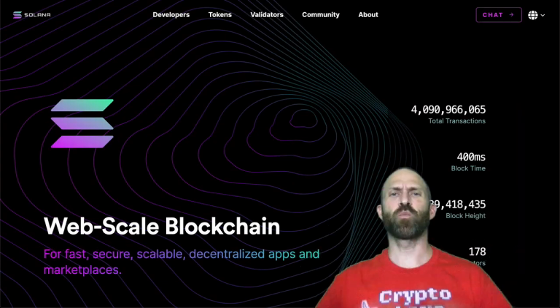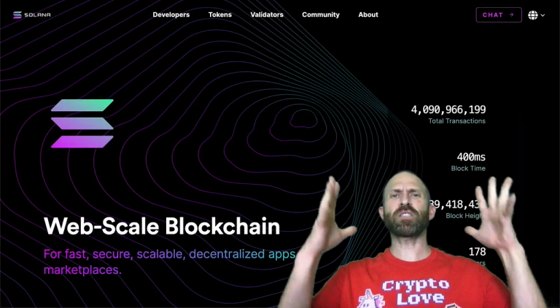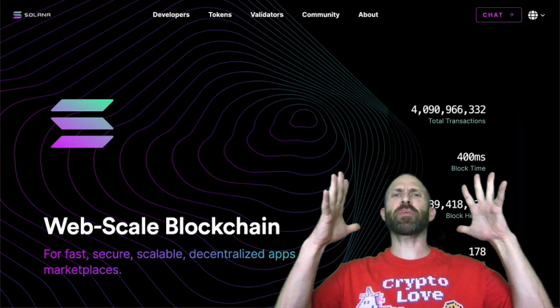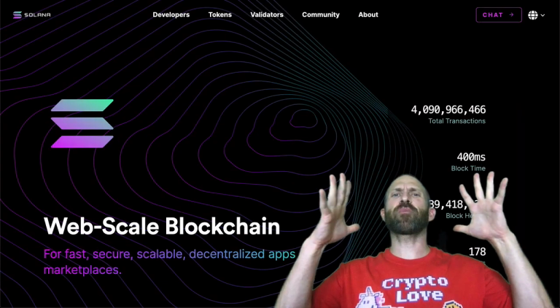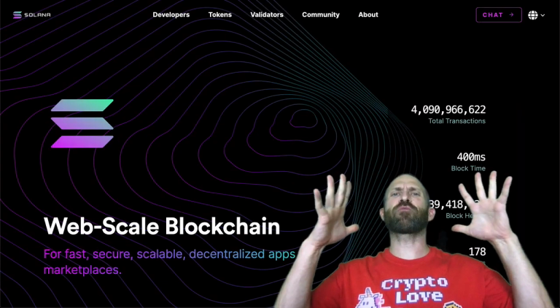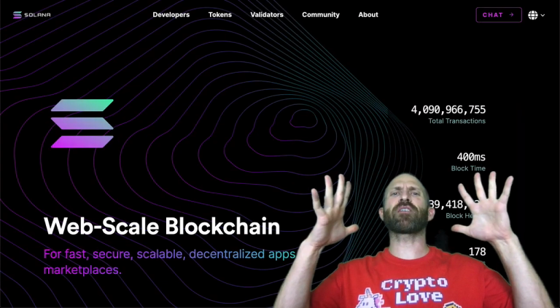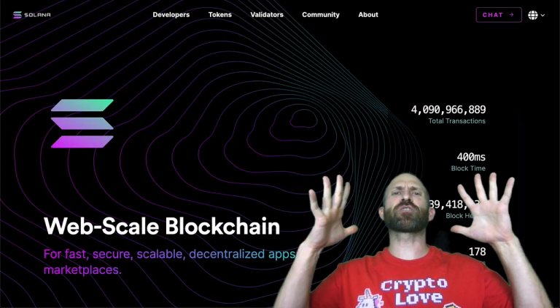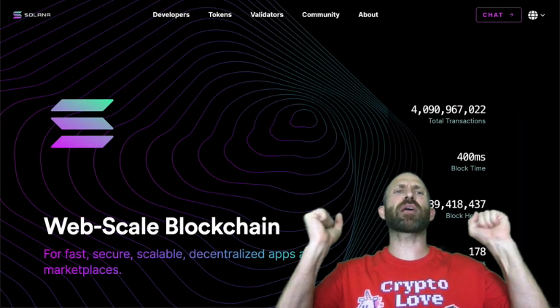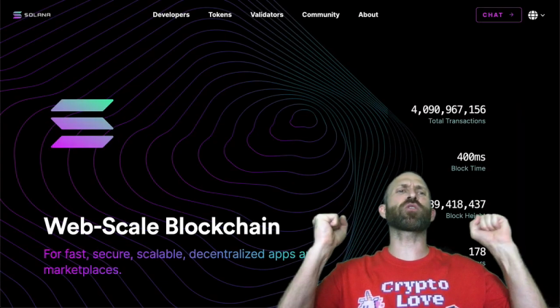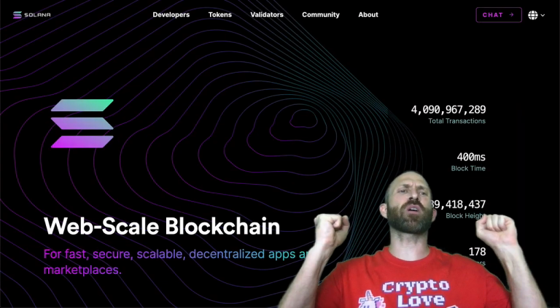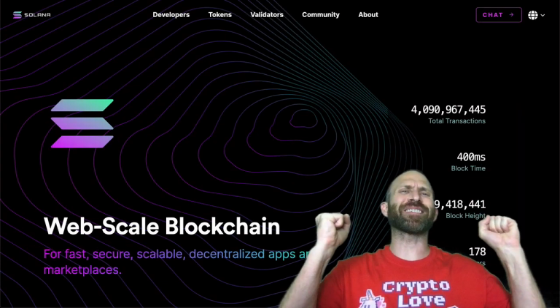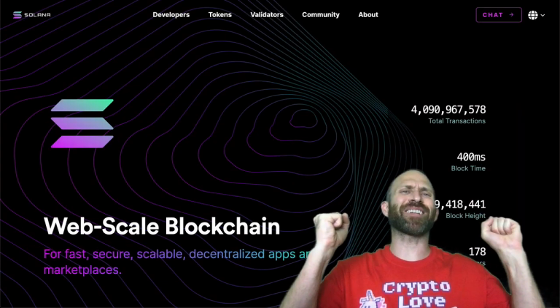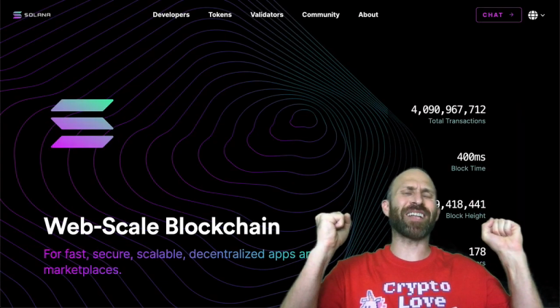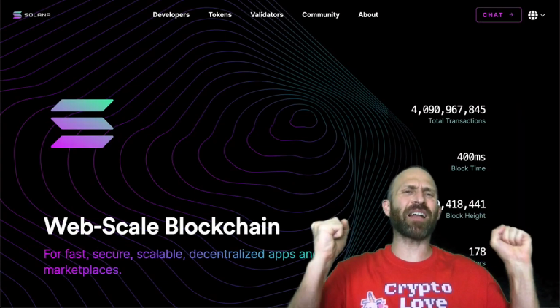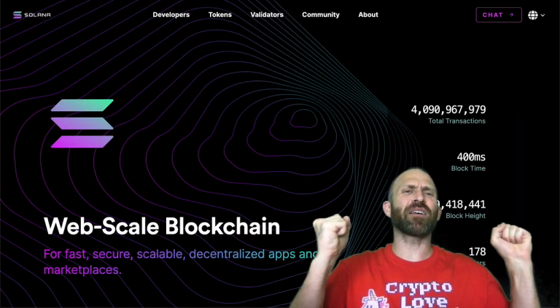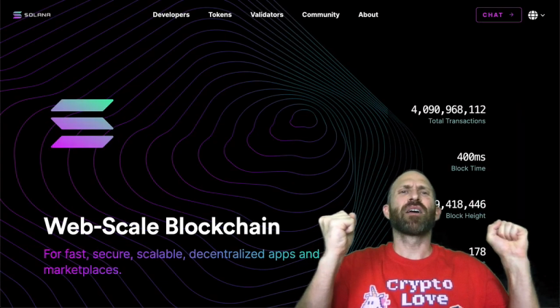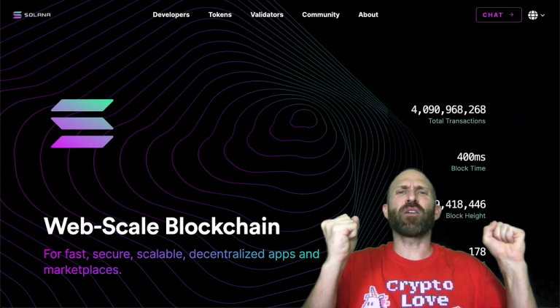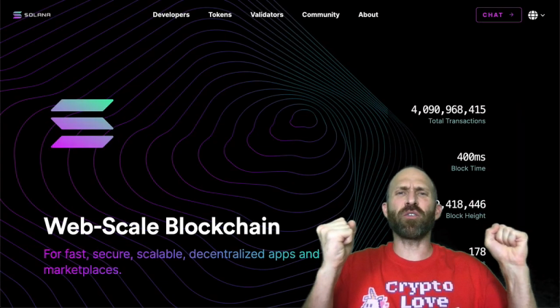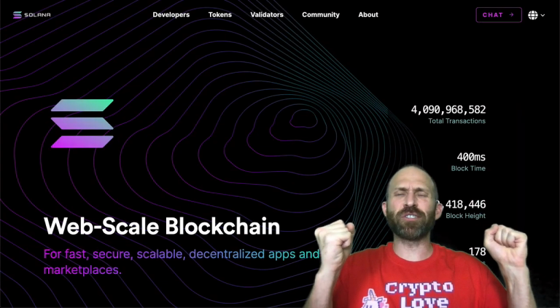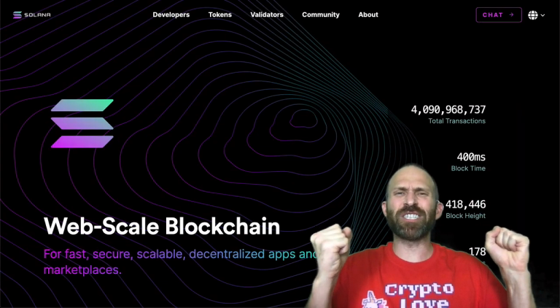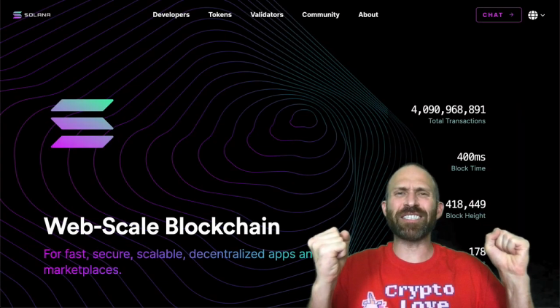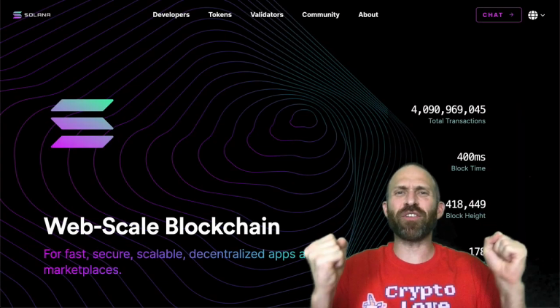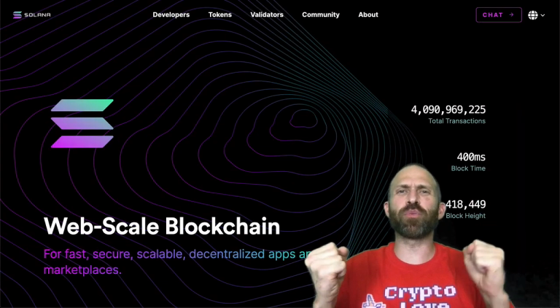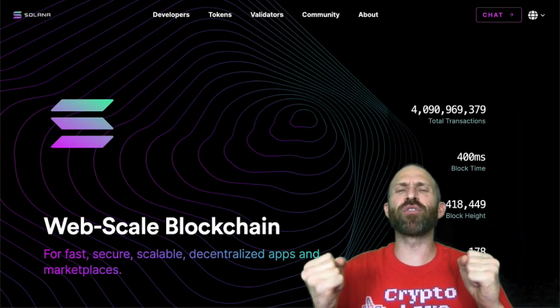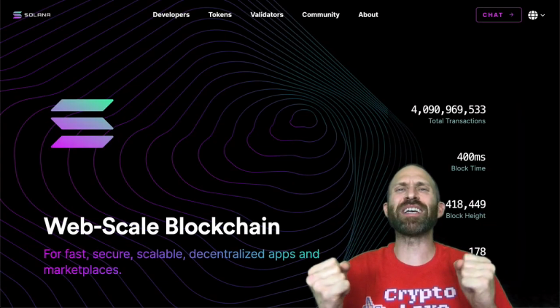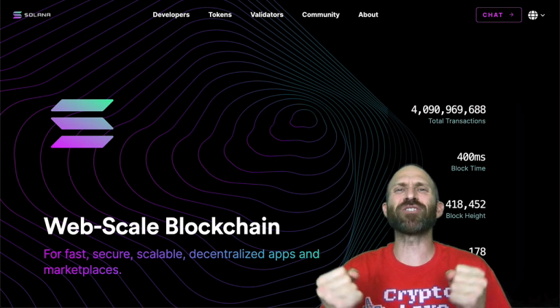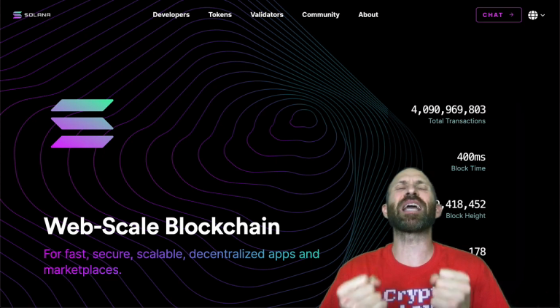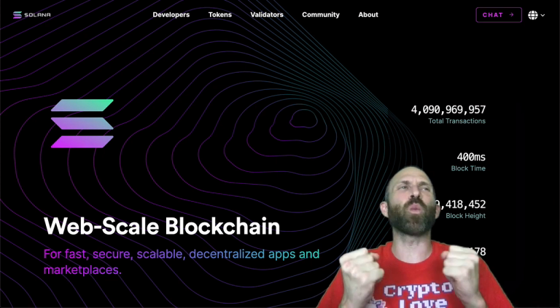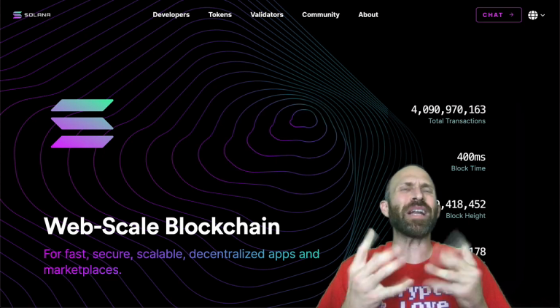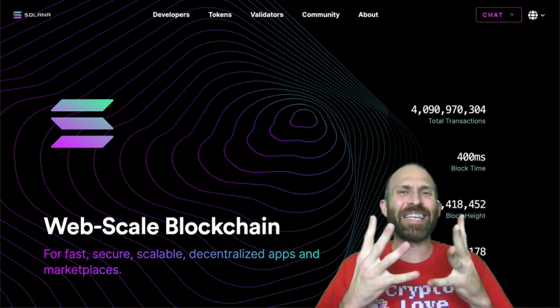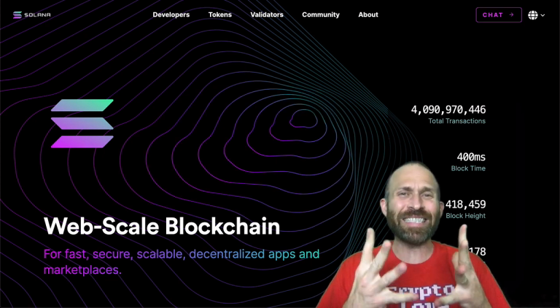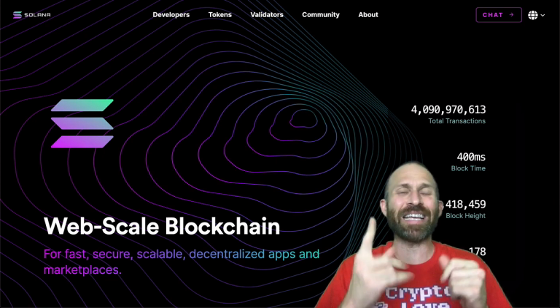What's up everybody? Randall here. Today we're talking about Solana and all their interesting stuff like proof of history and what is that?